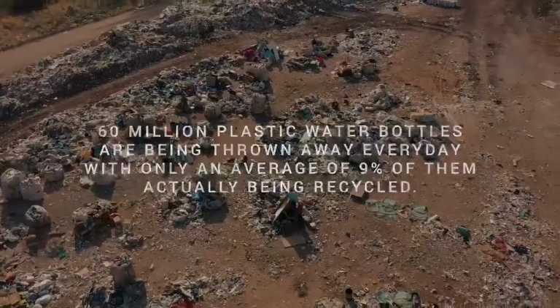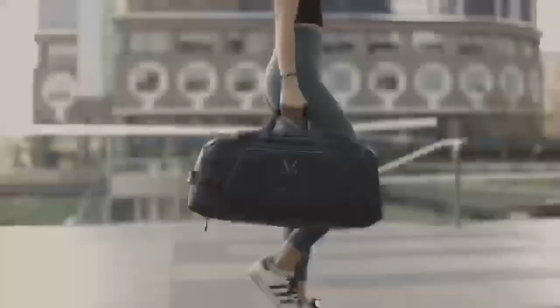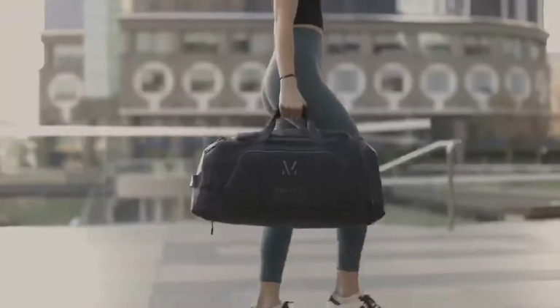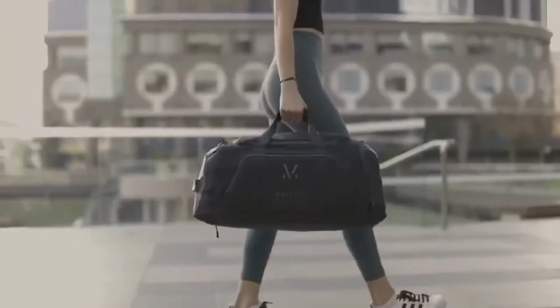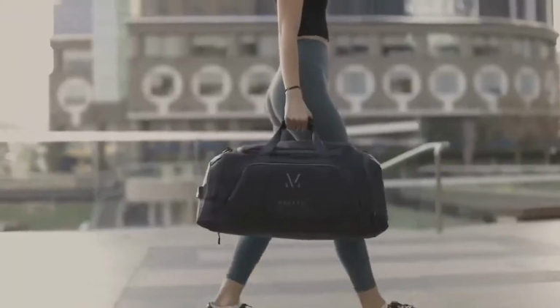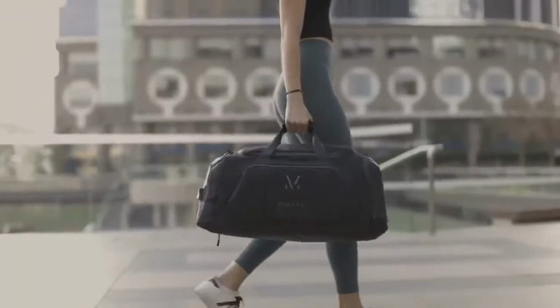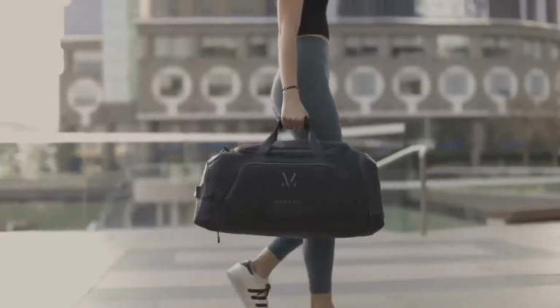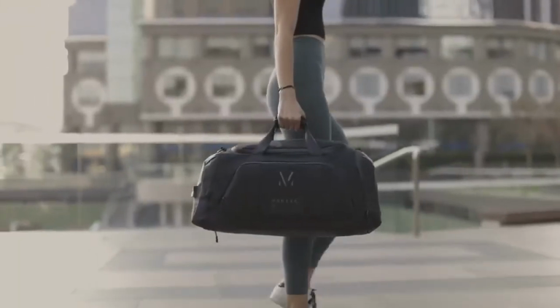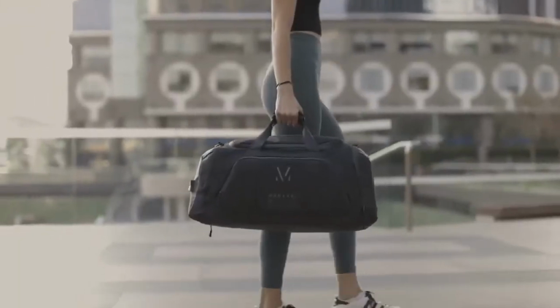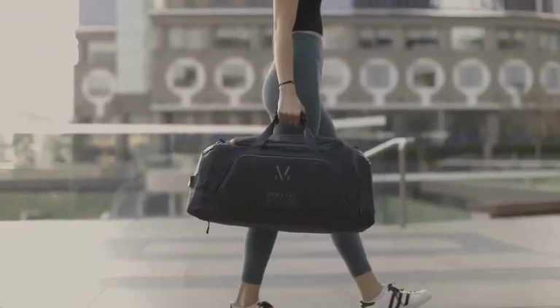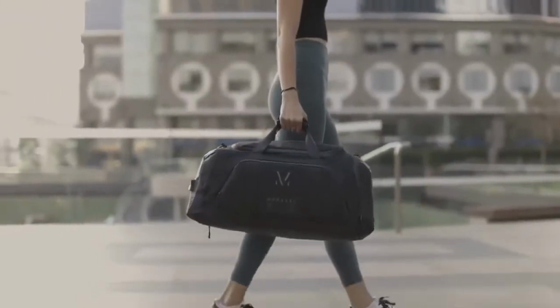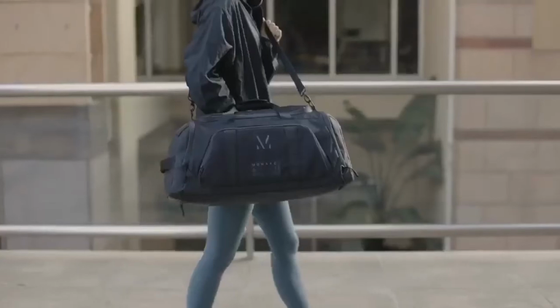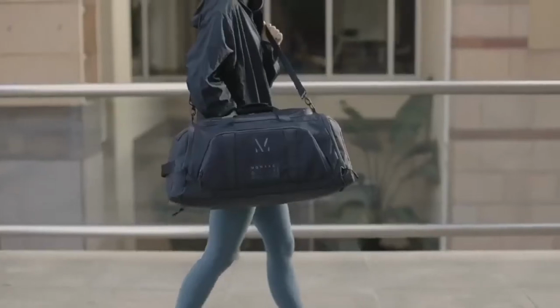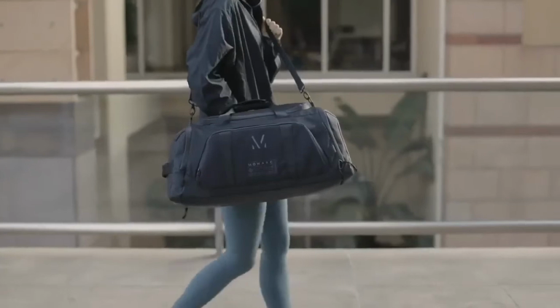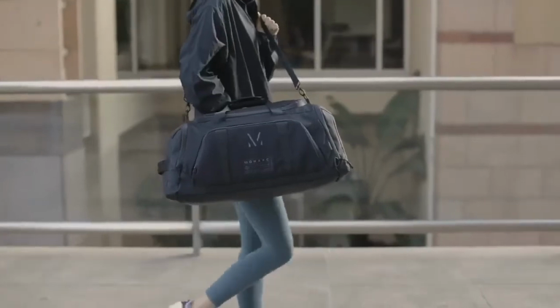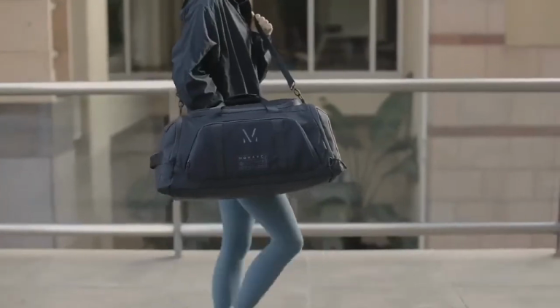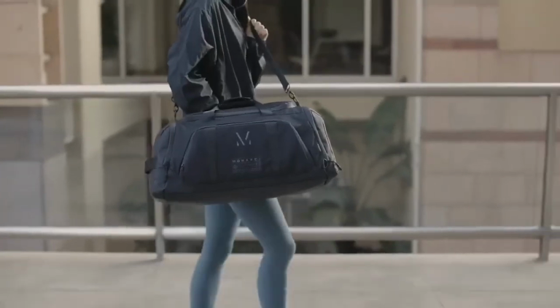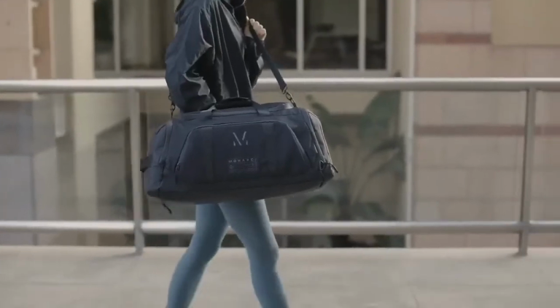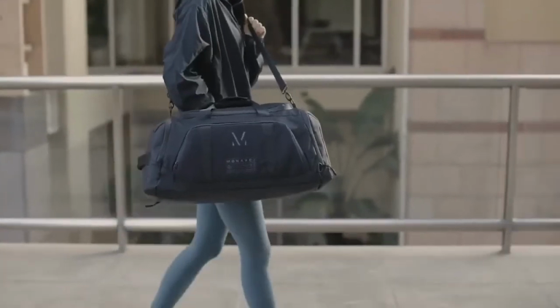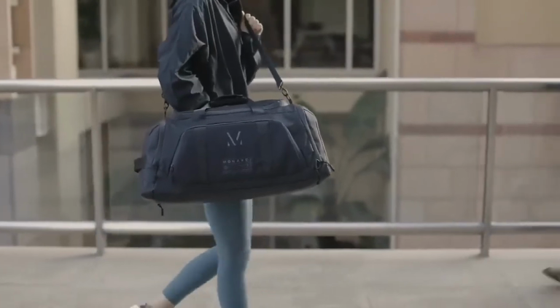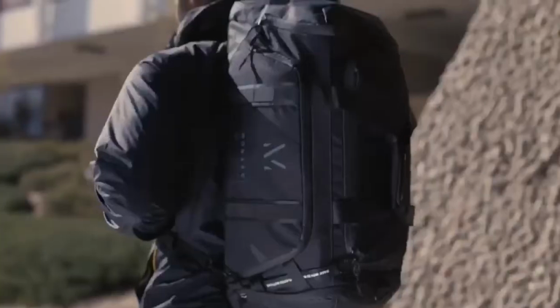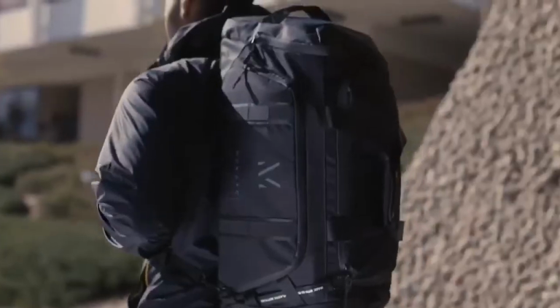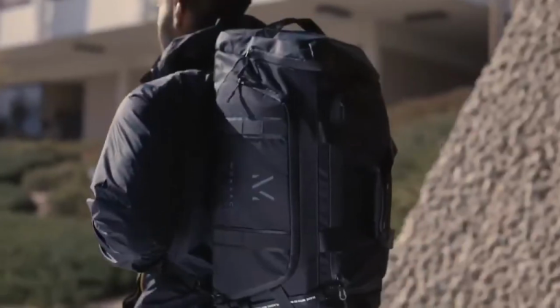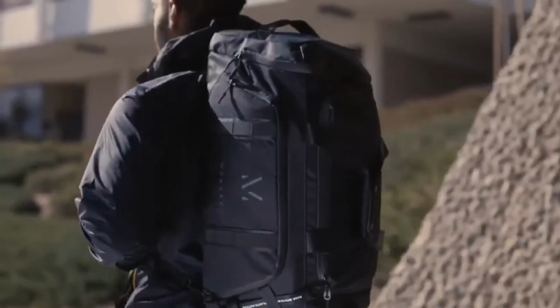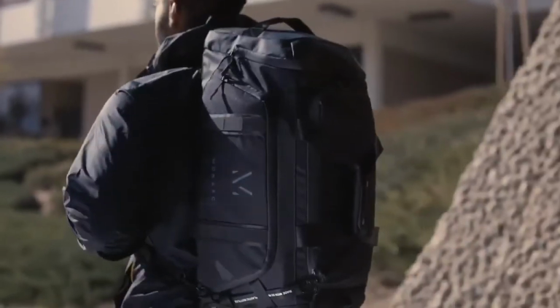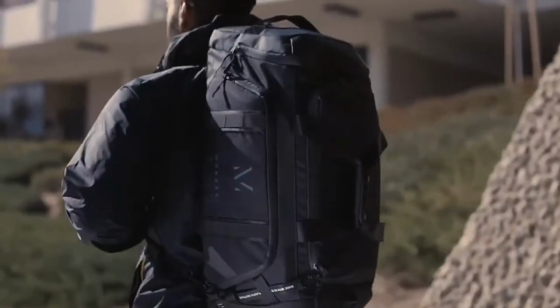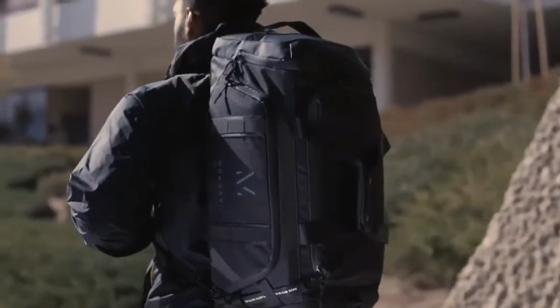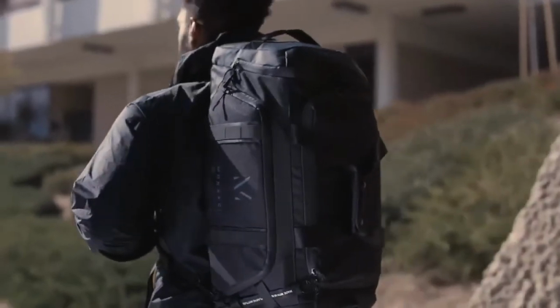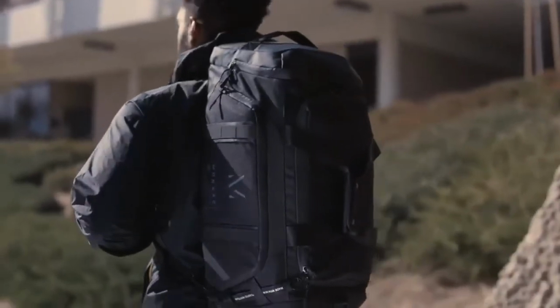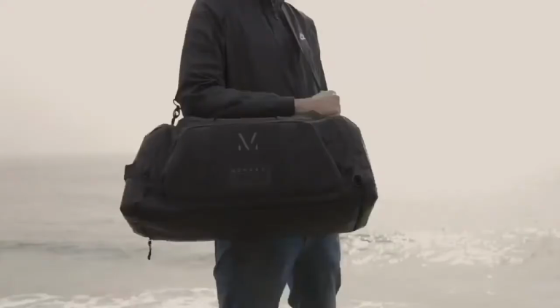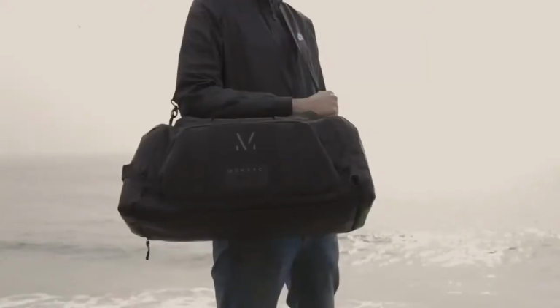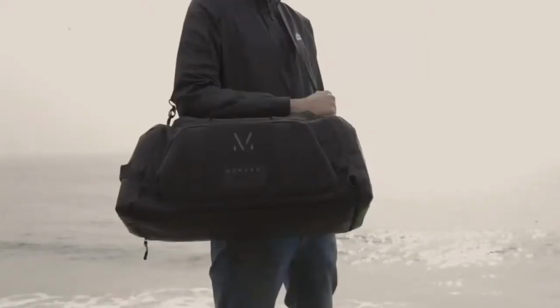Our mission at Monarch is to improve the way you carry by creating the most responsible, sustainable, and super-functional everyday bag.